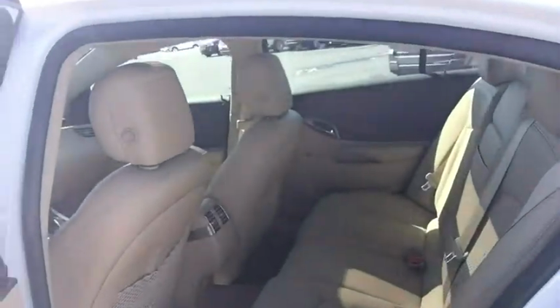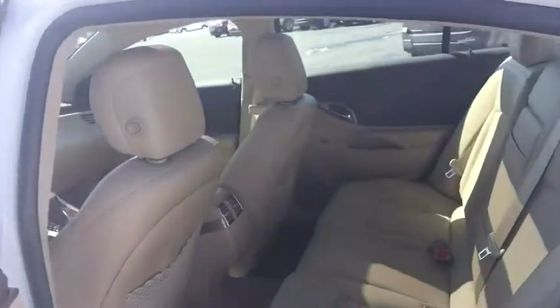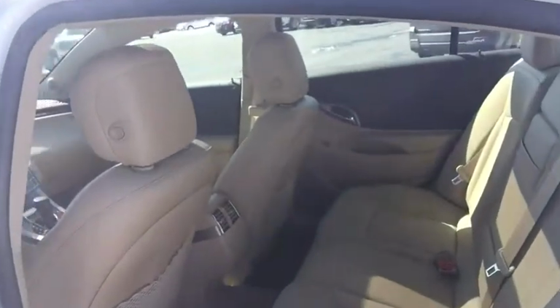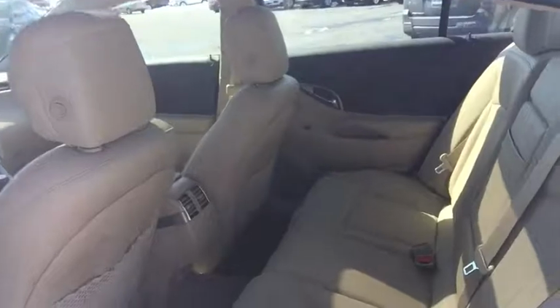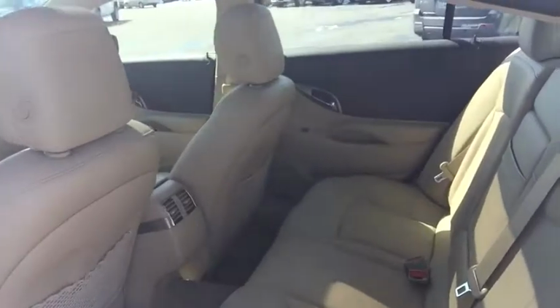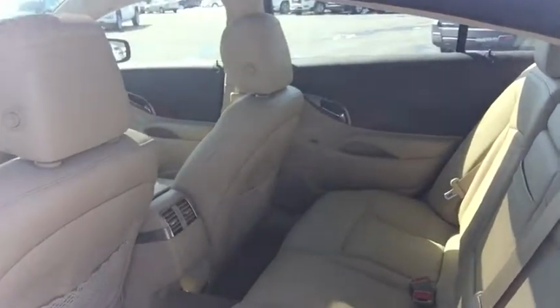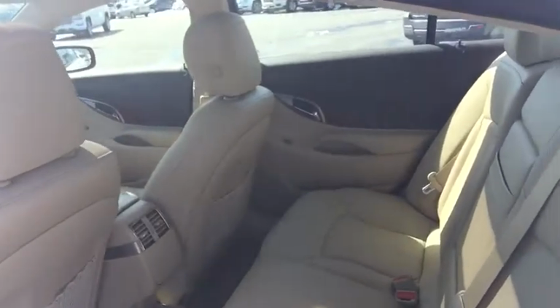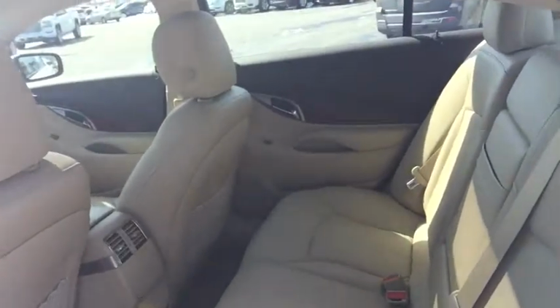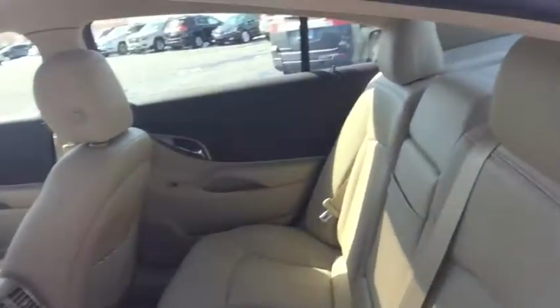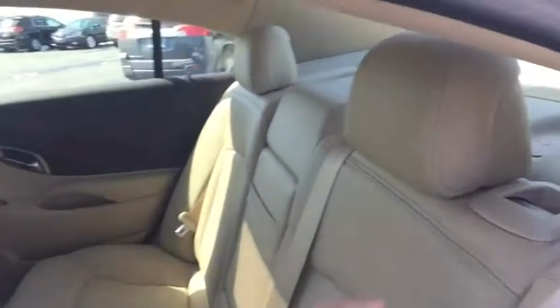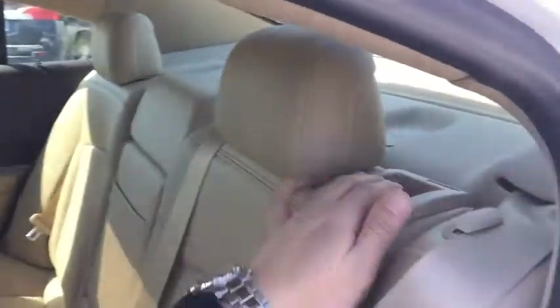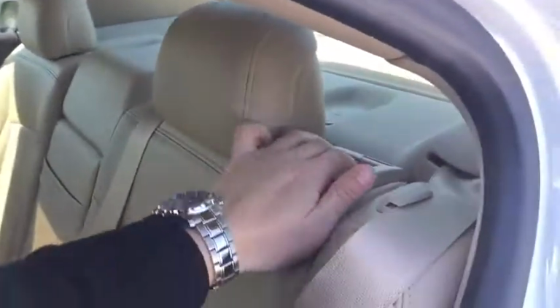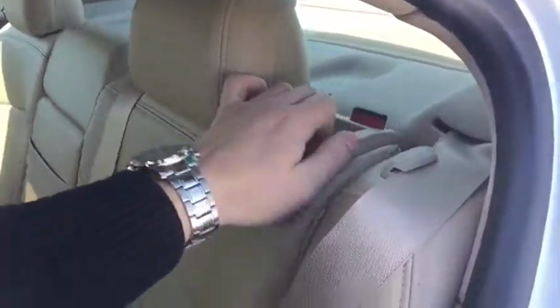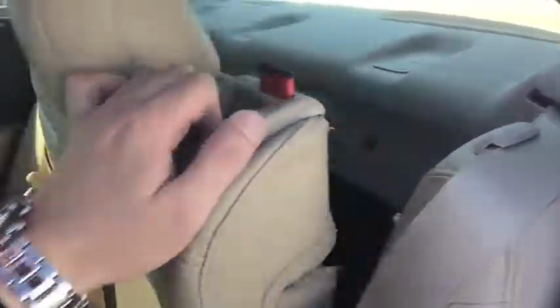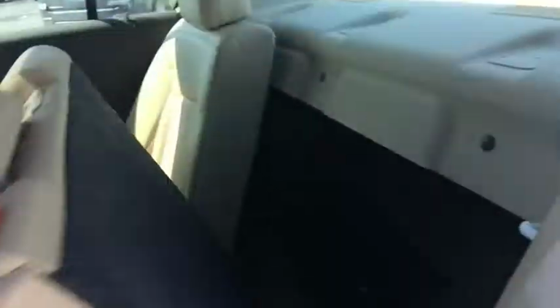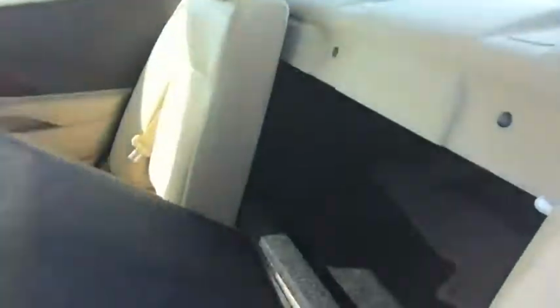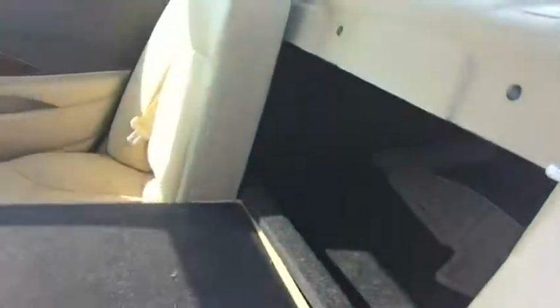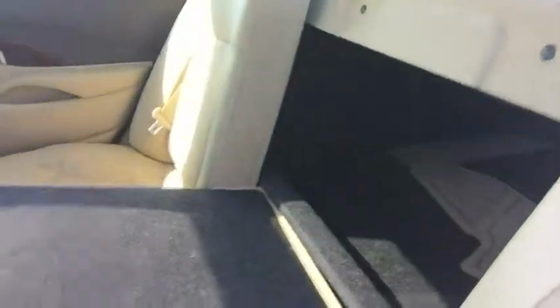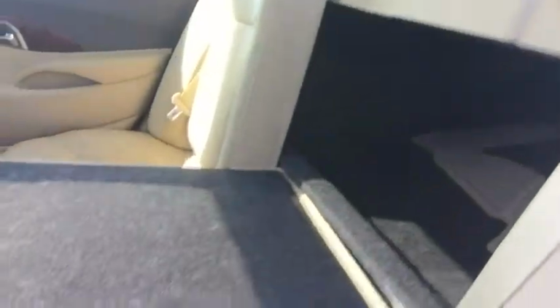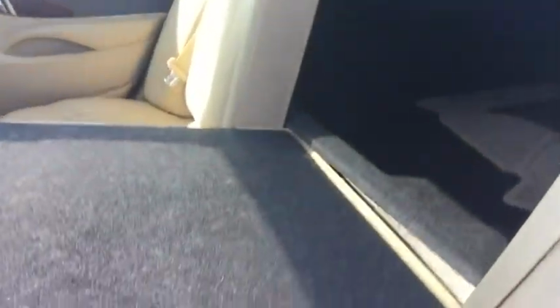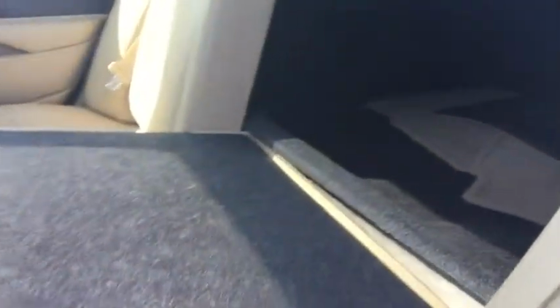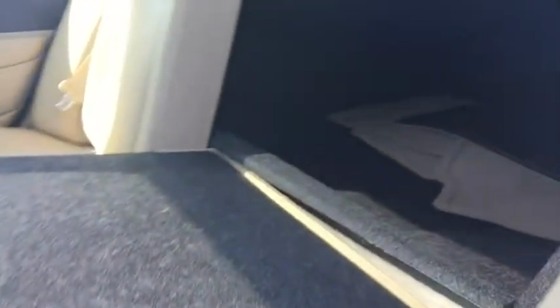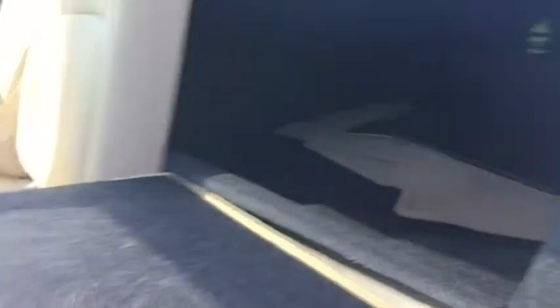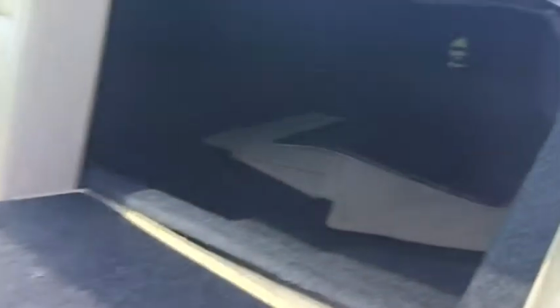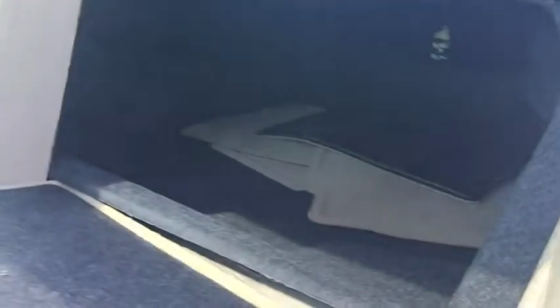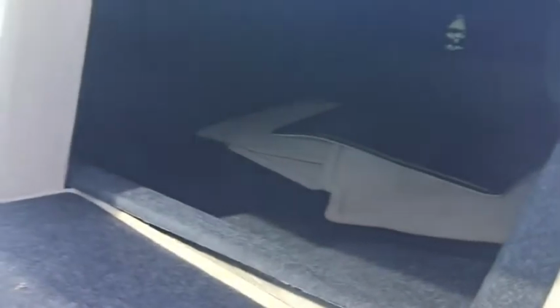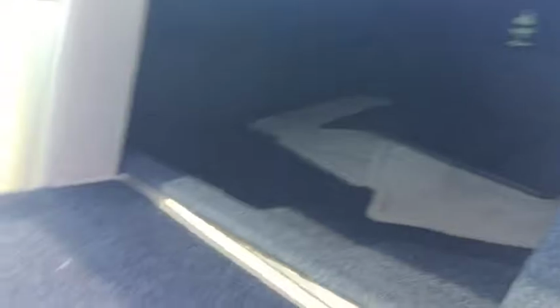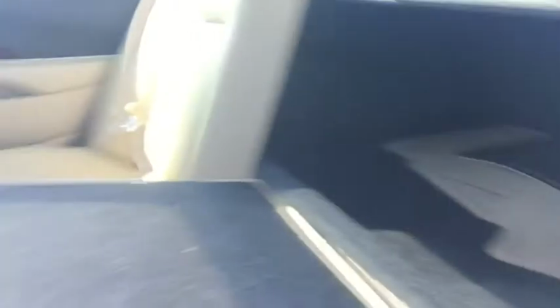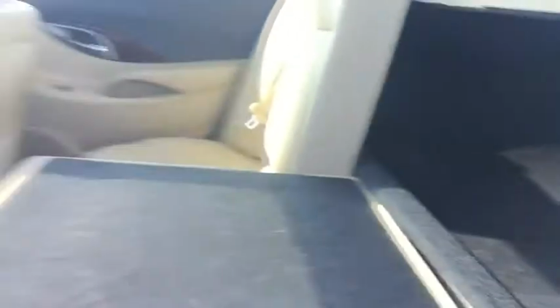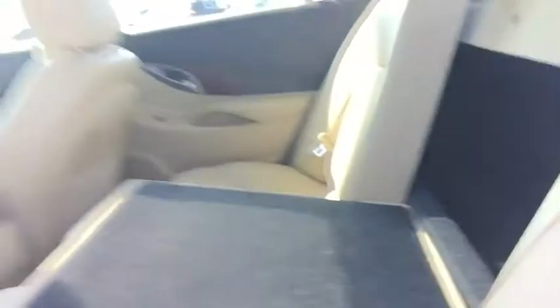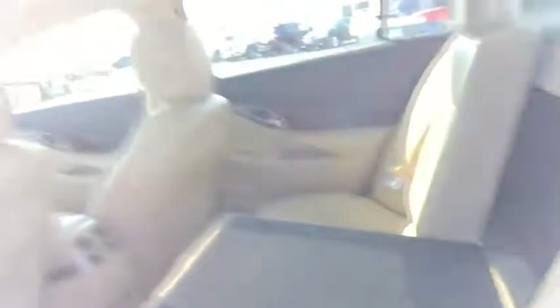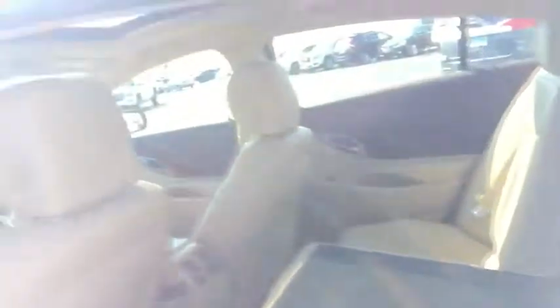The interior here is in very good condition. The seats fold down completely flat, giving you a lot of space through the trunk, so if you have to slide anything through.